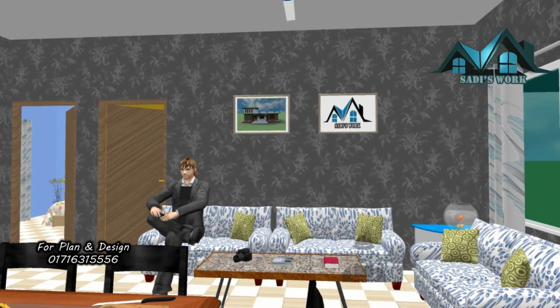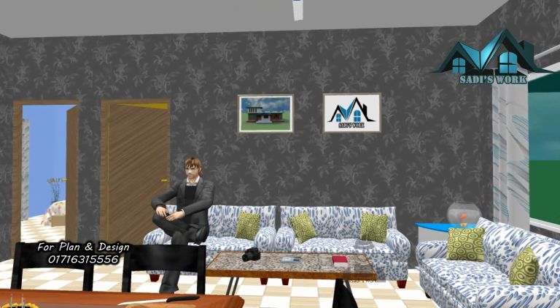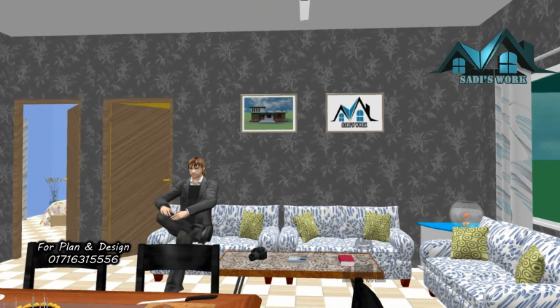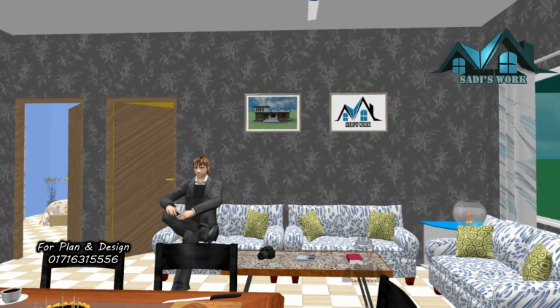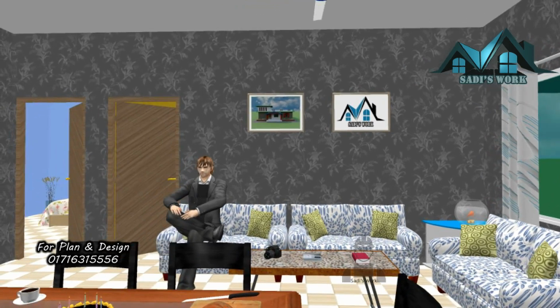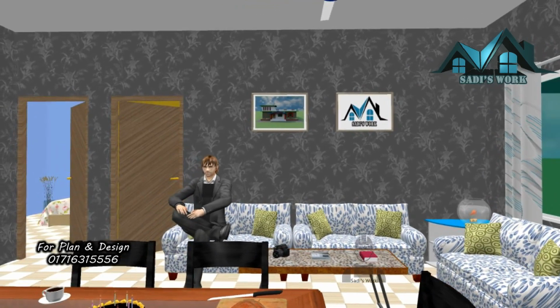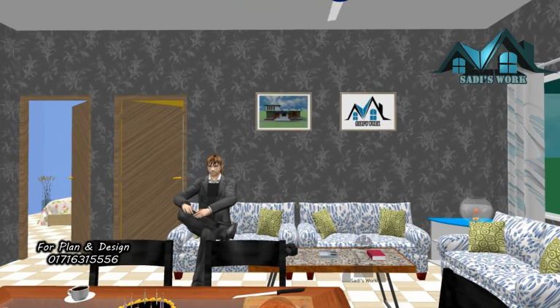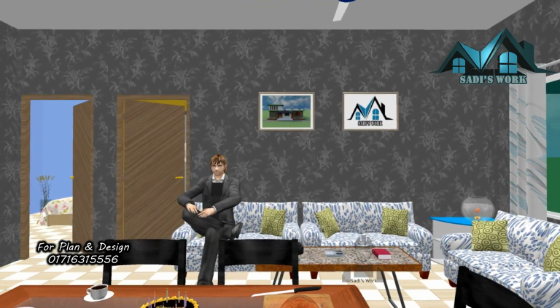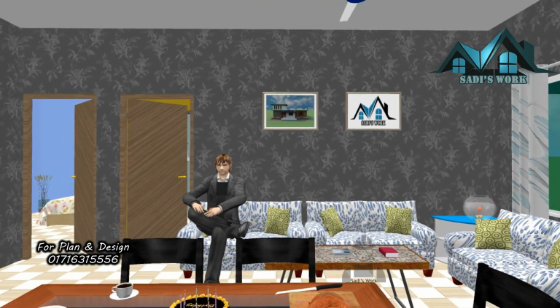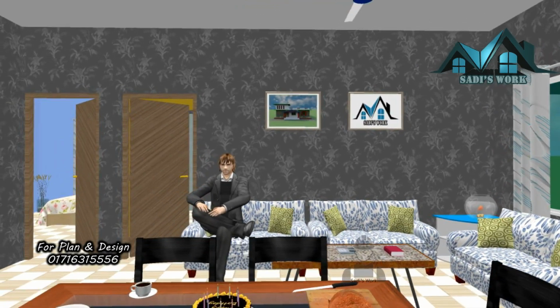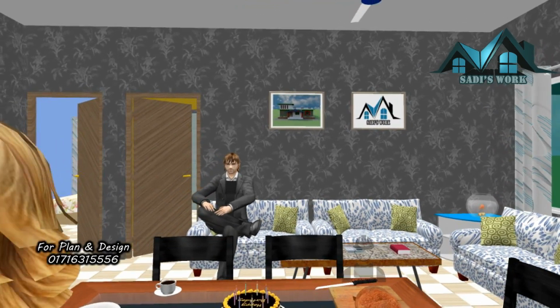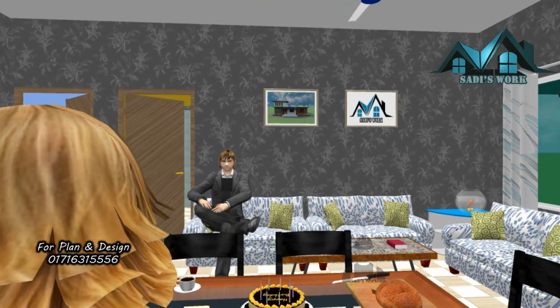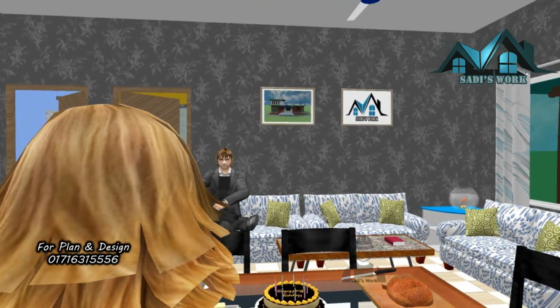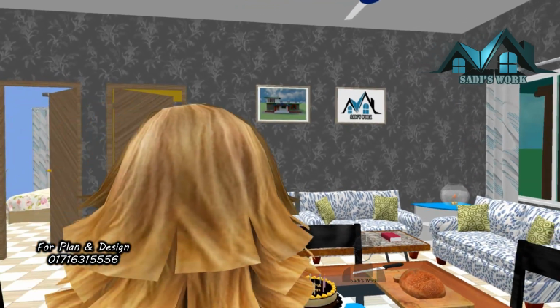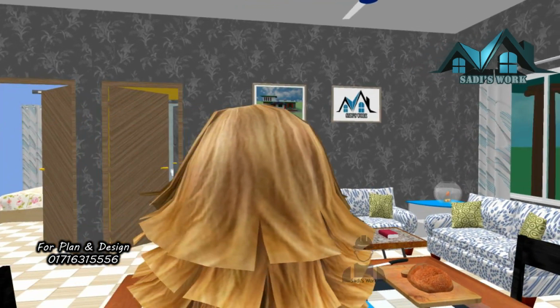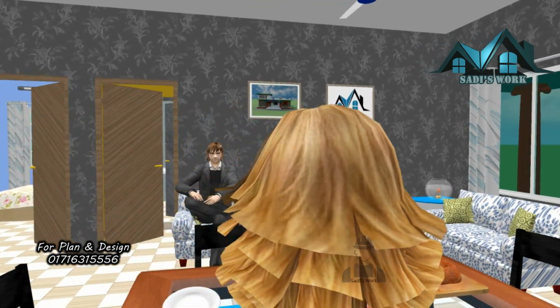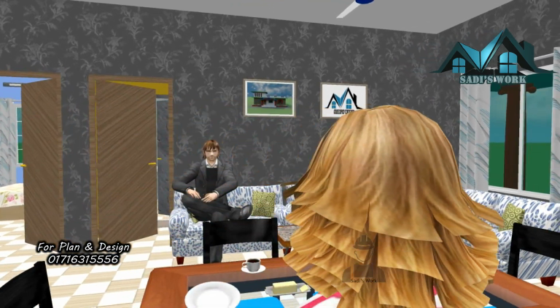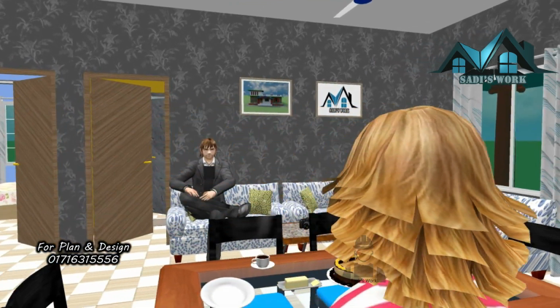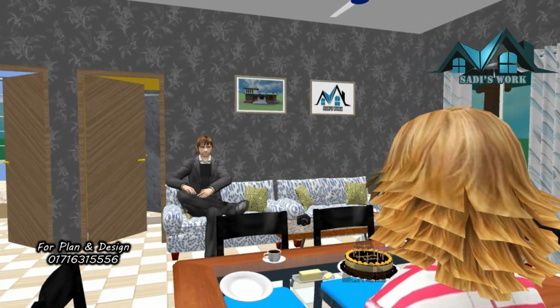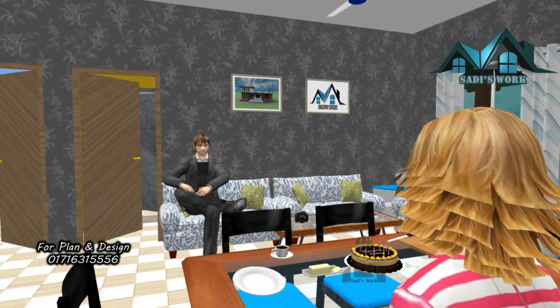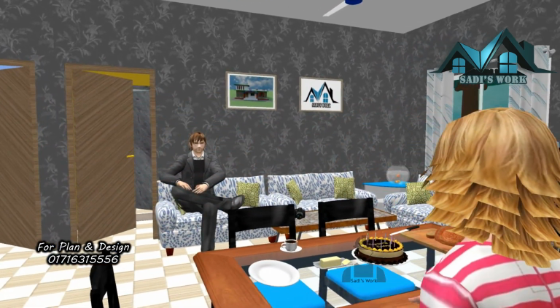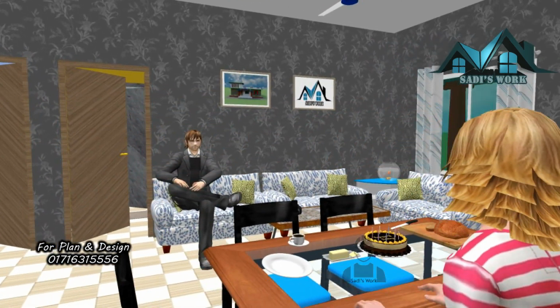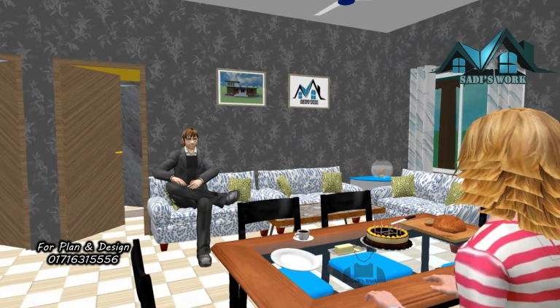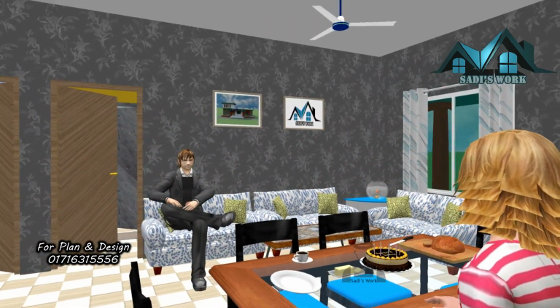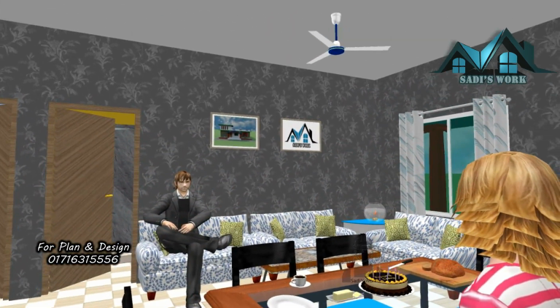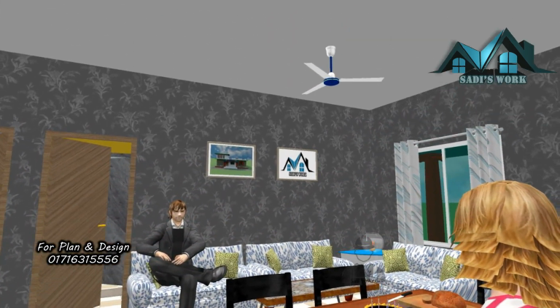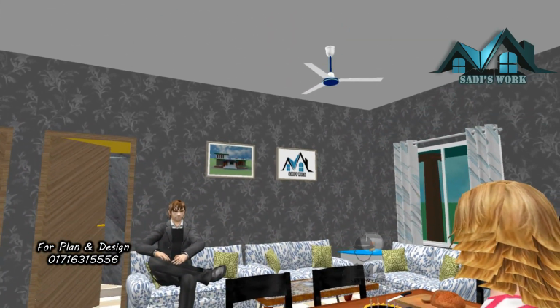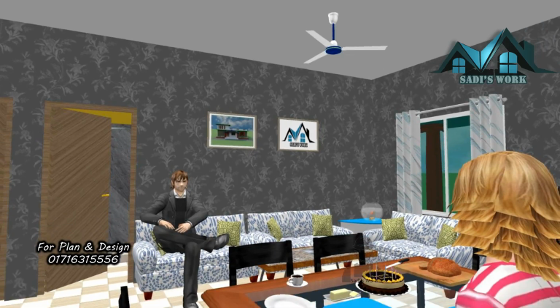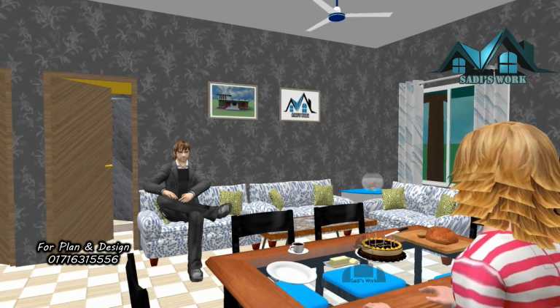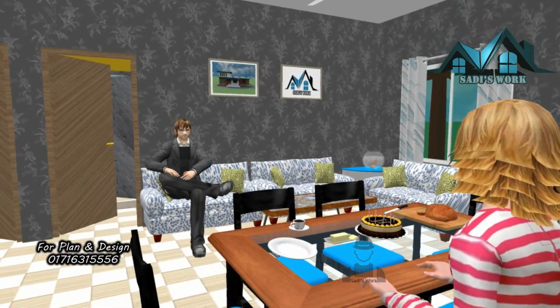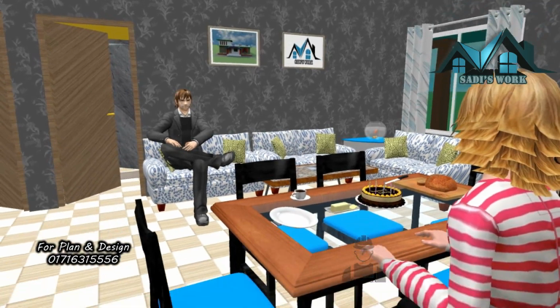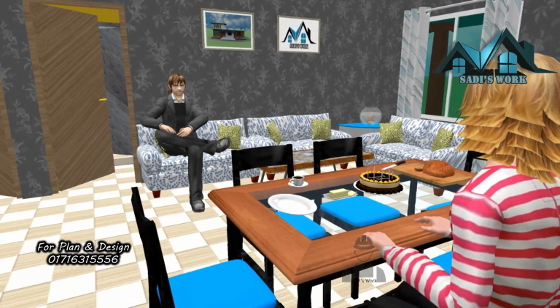We provide a variety of plans including structural design, electrical design, and 3D view.